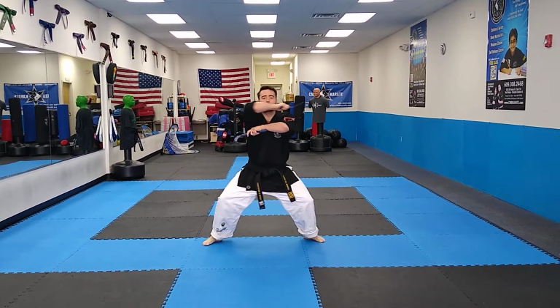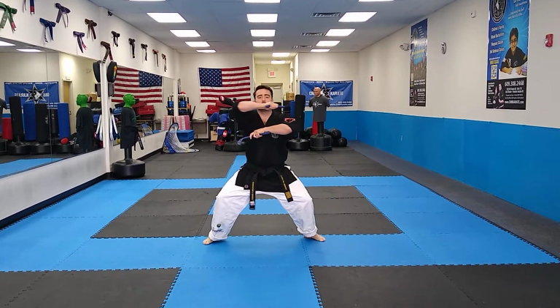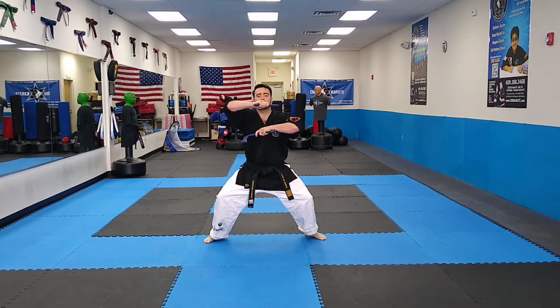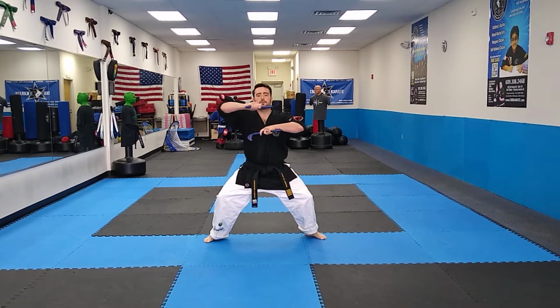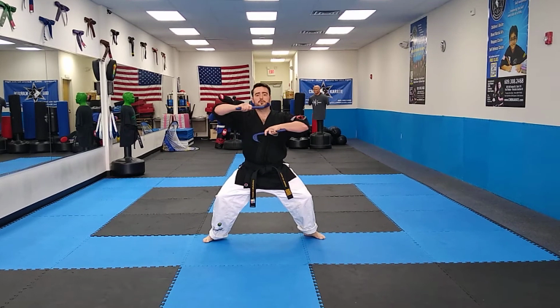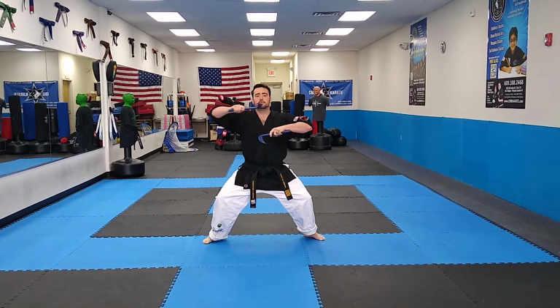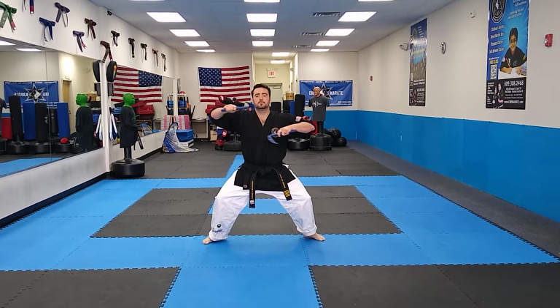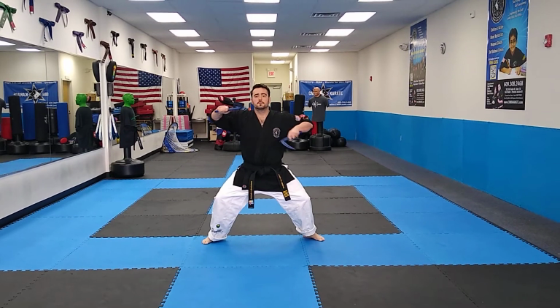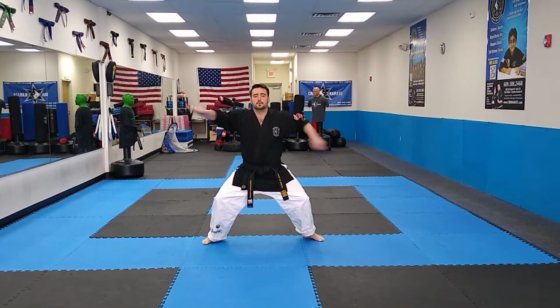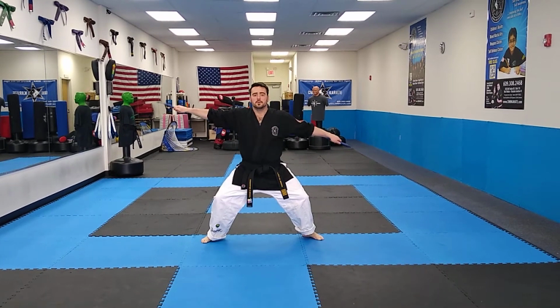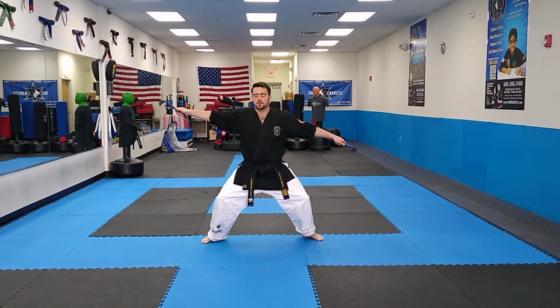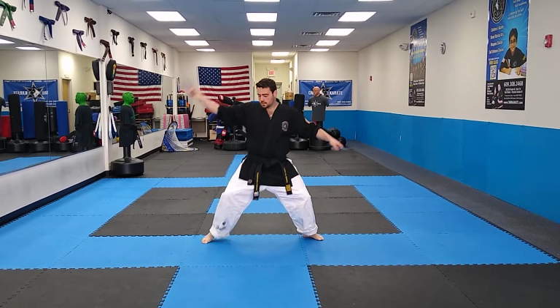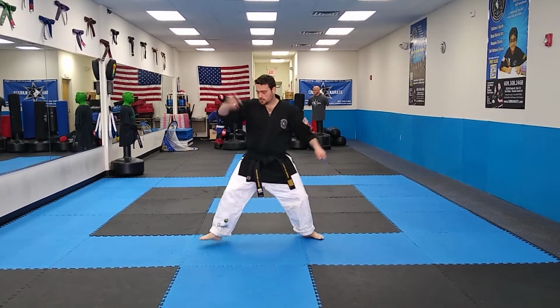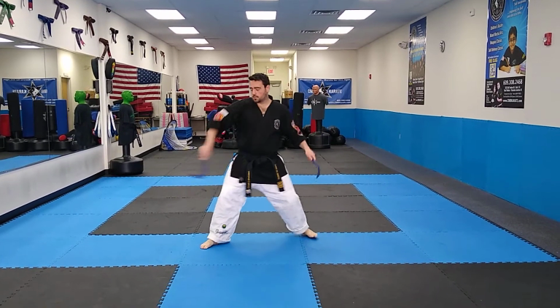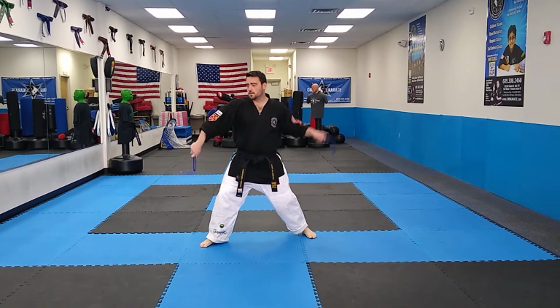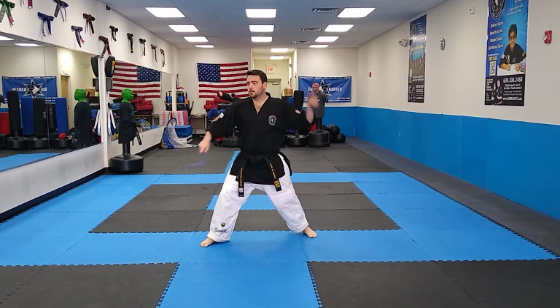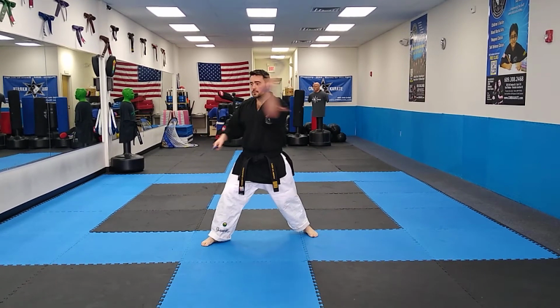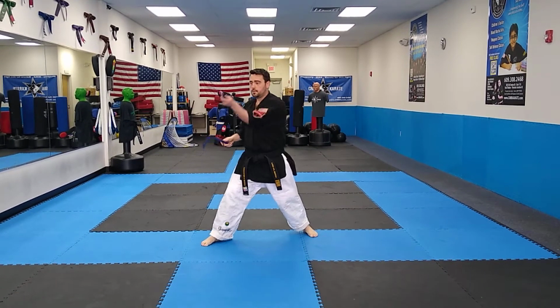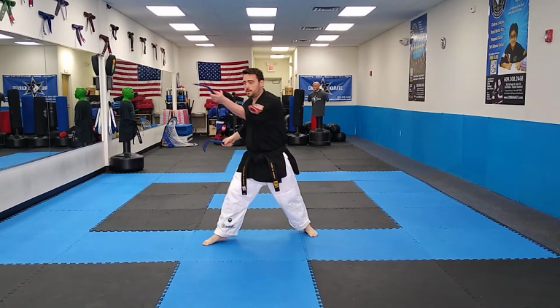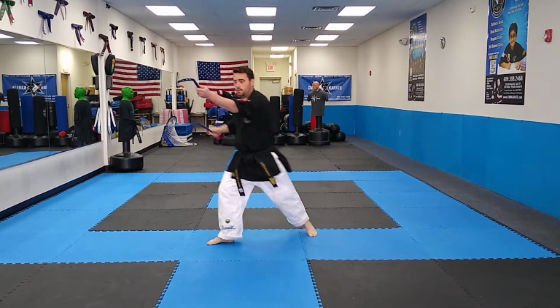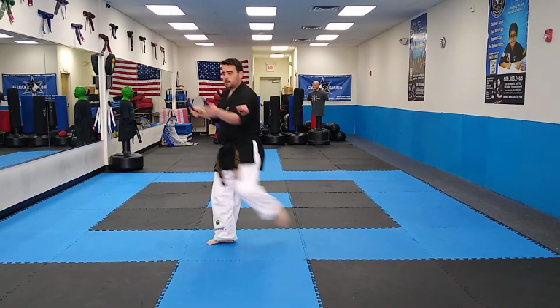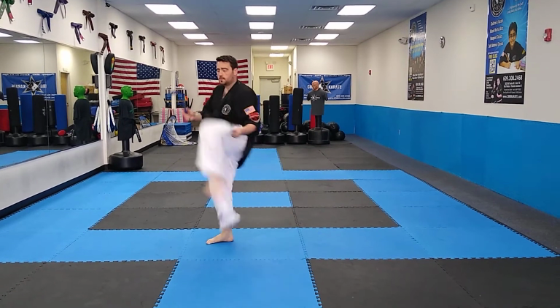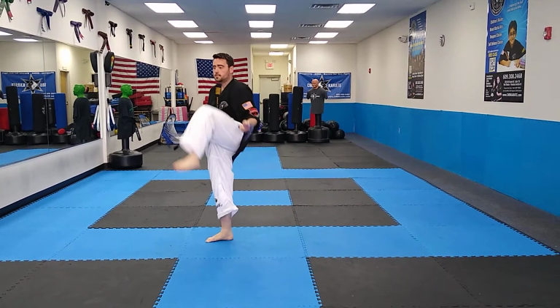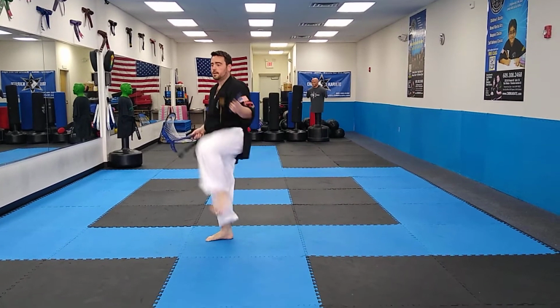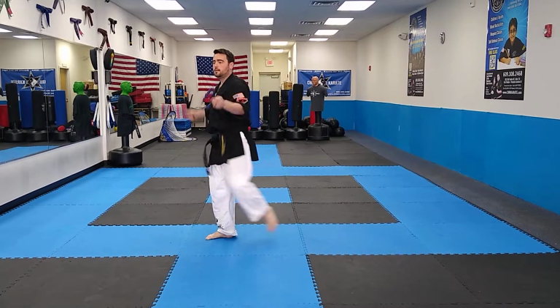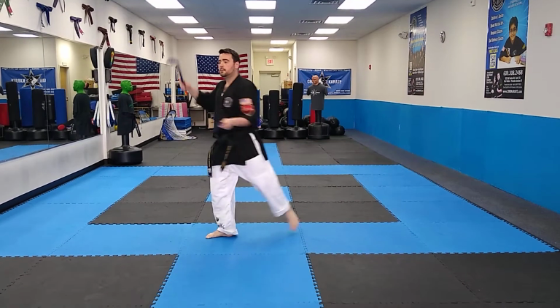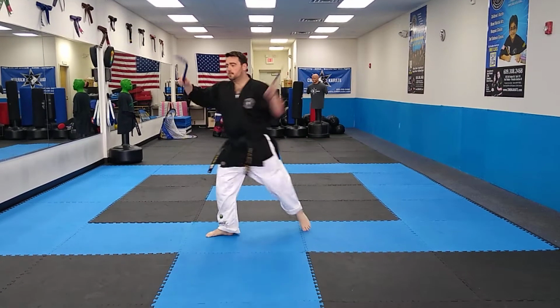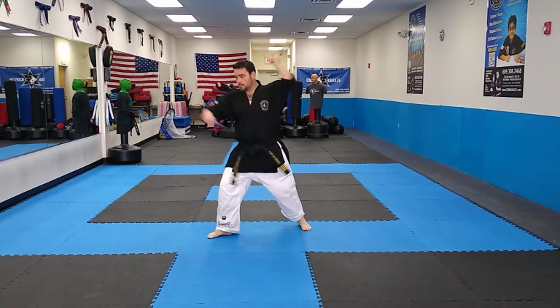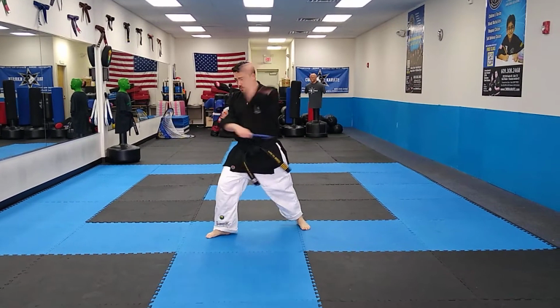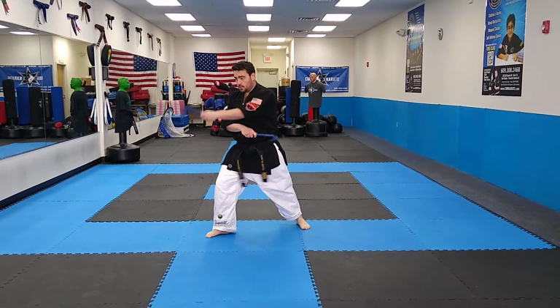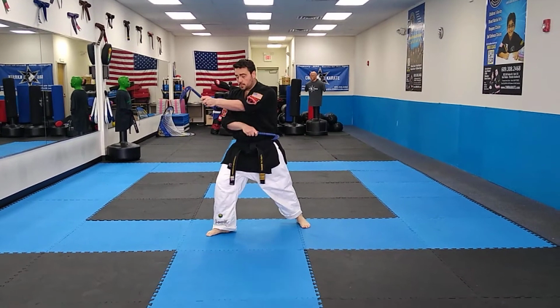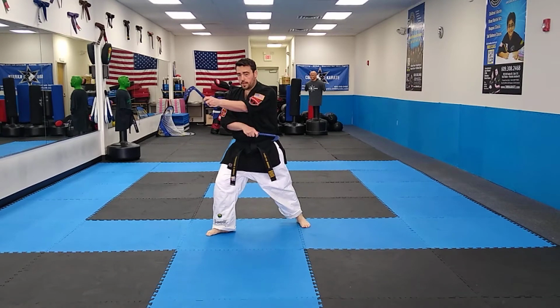Horse stance. Circle. Strike. Knee strike. Strike.